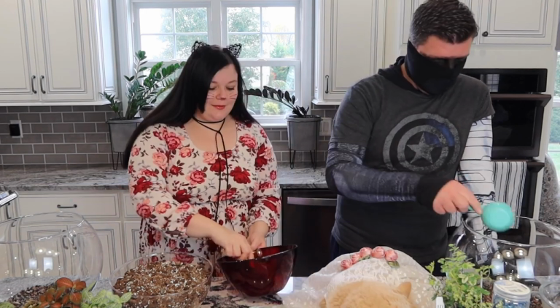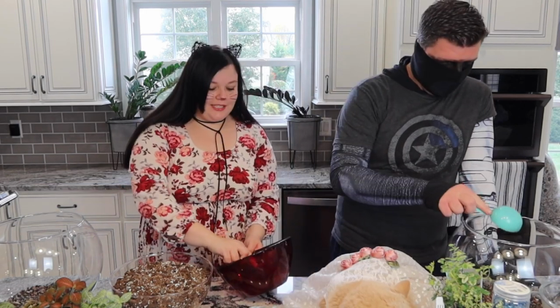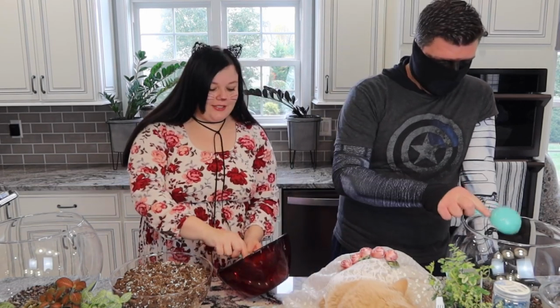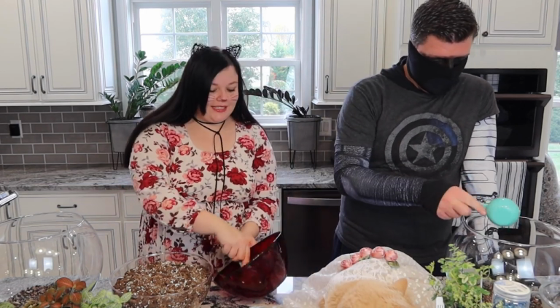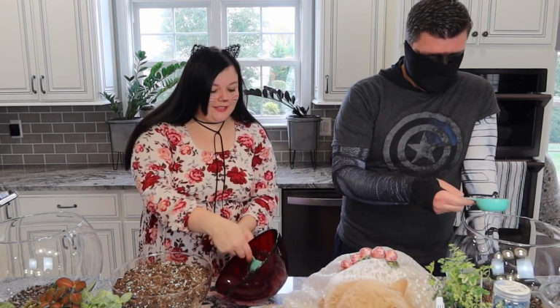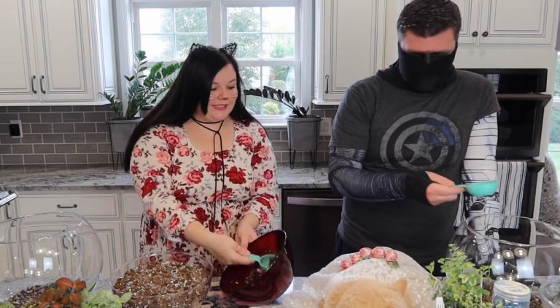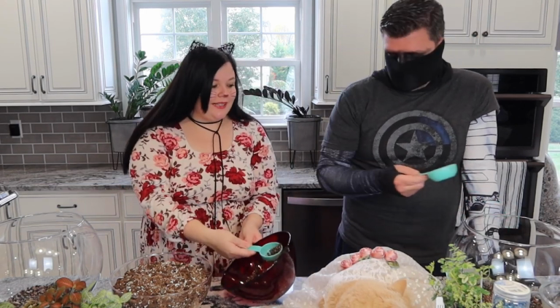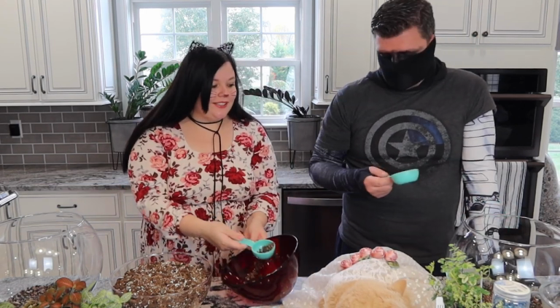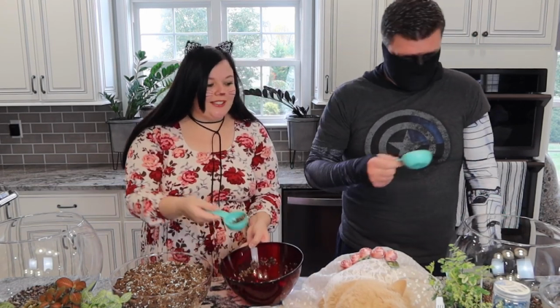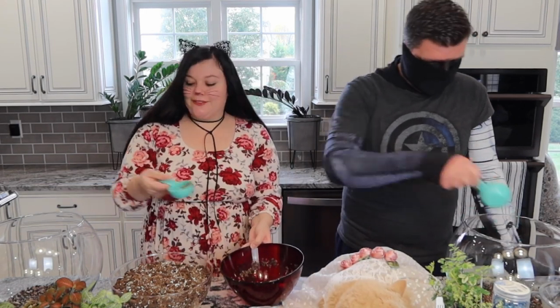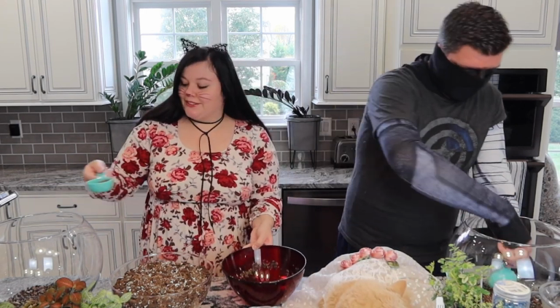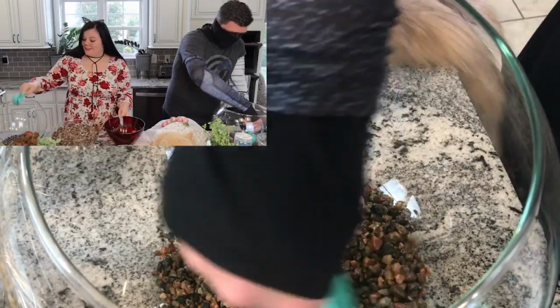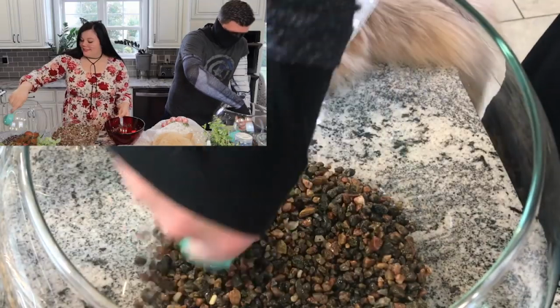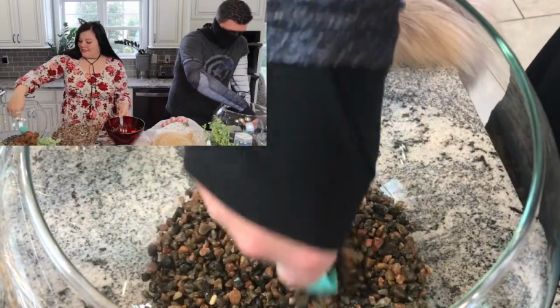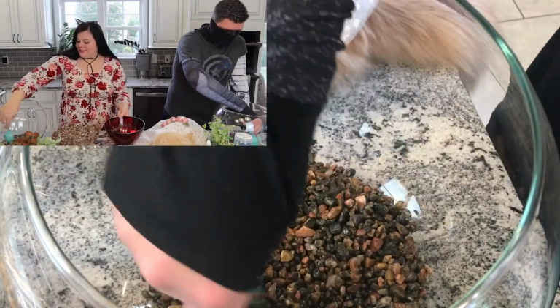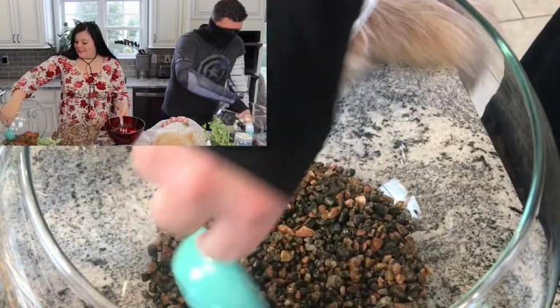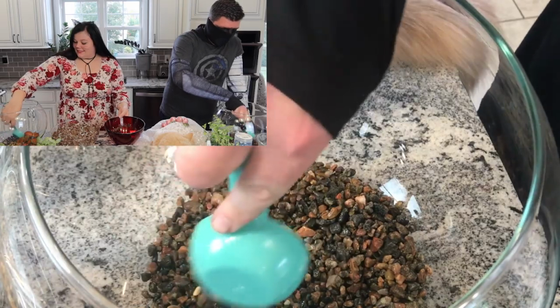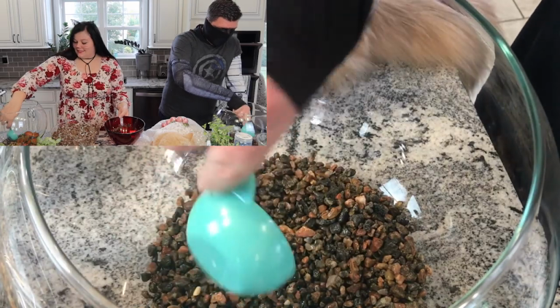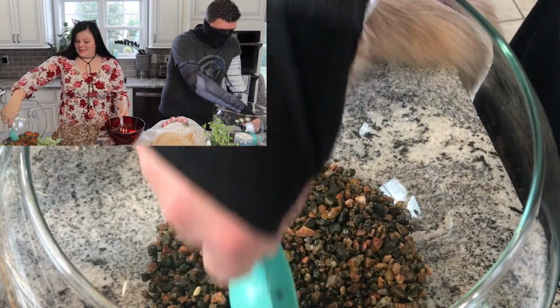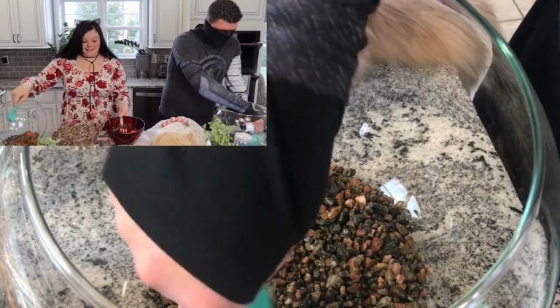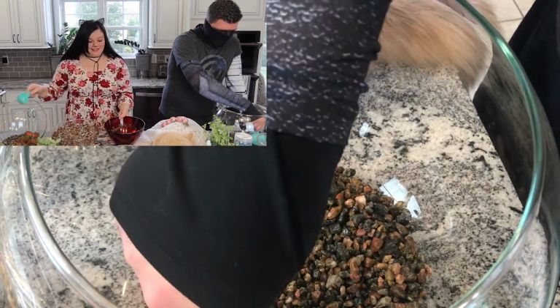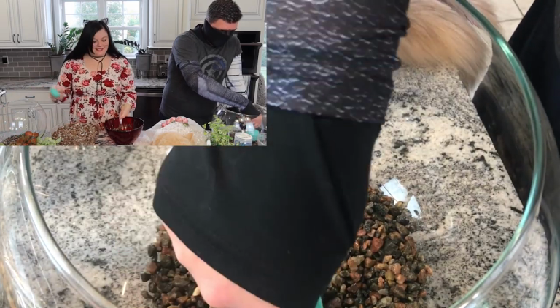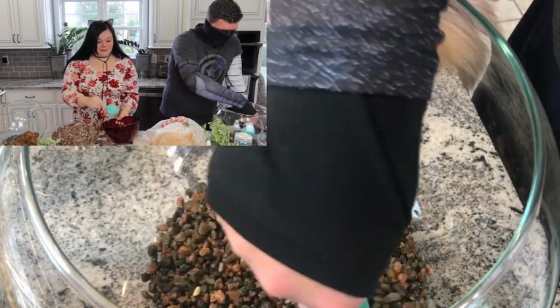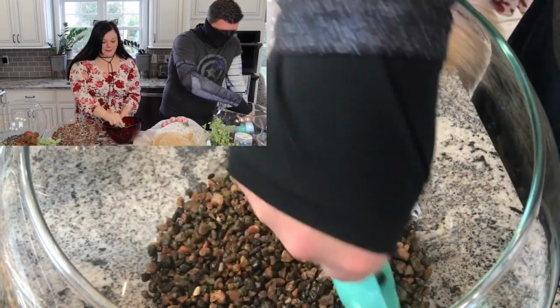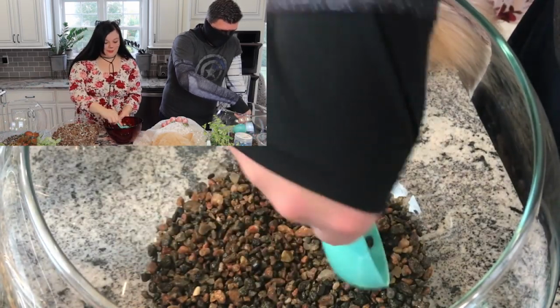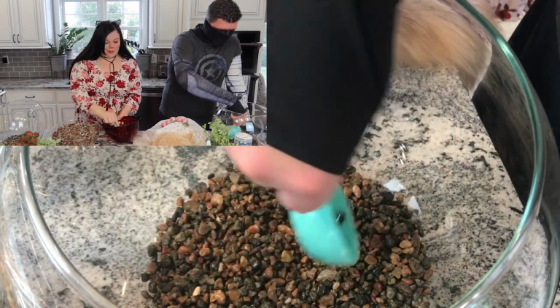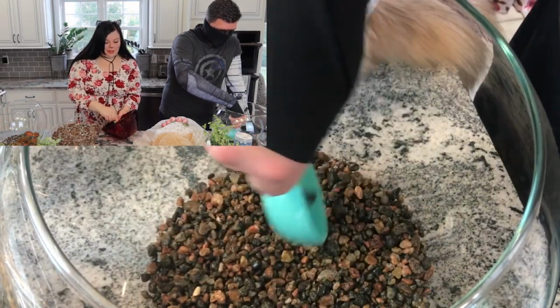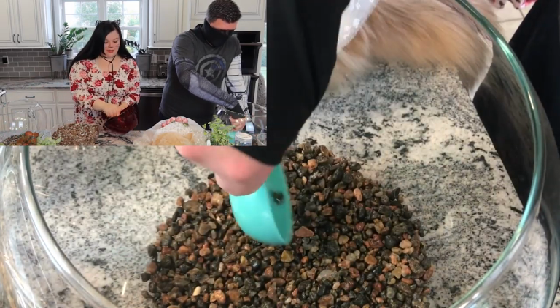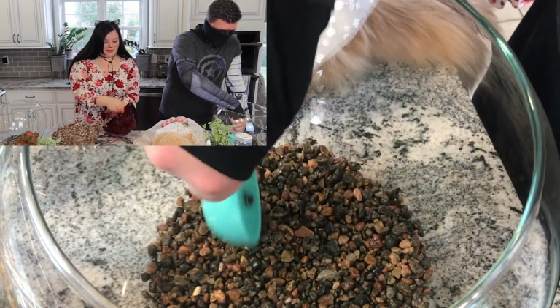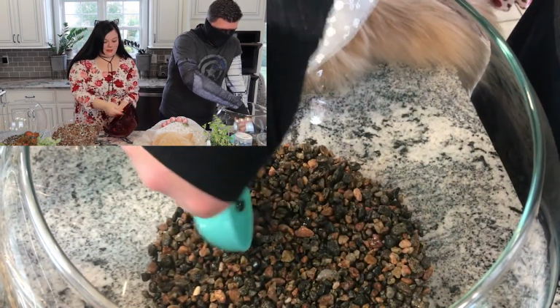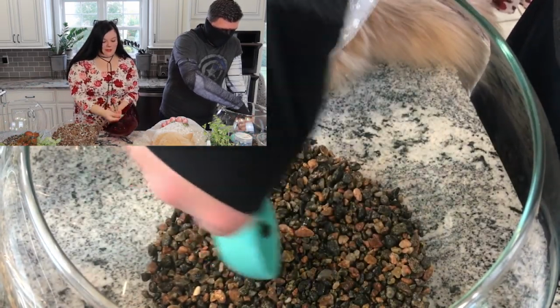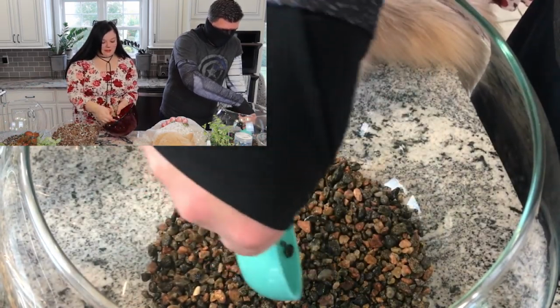Make sure you evenly spread out your gravel so it's an inch and a half at the bottom.